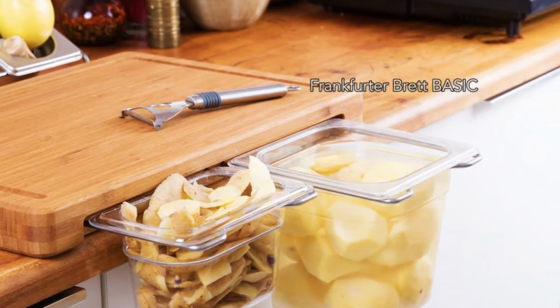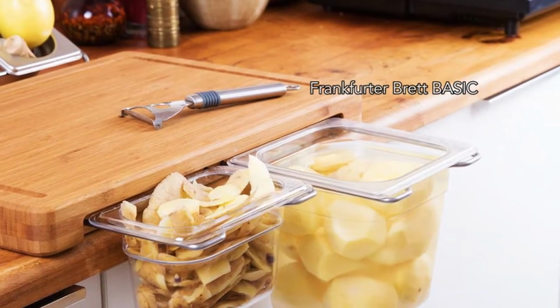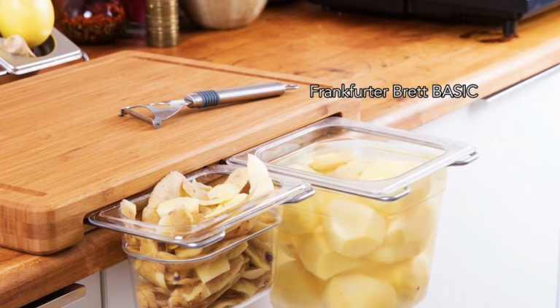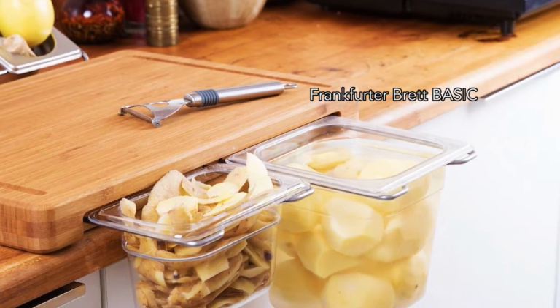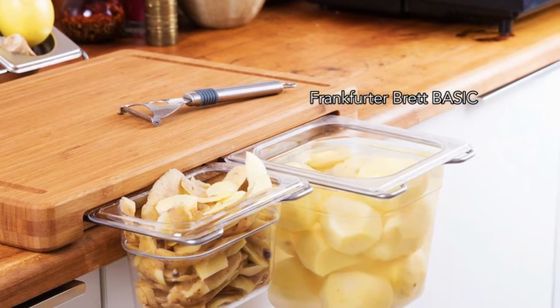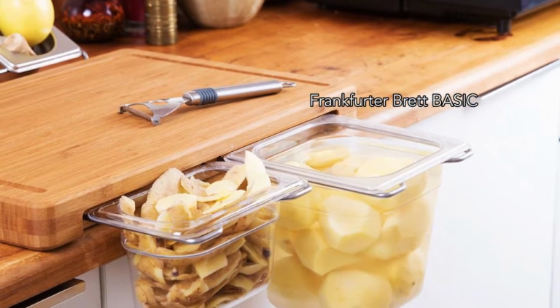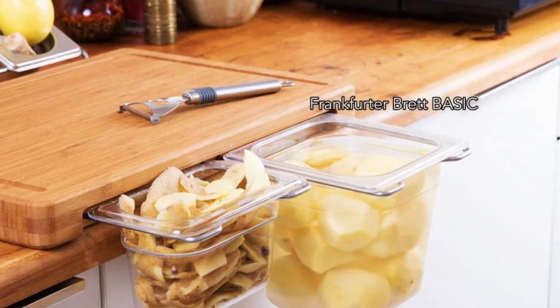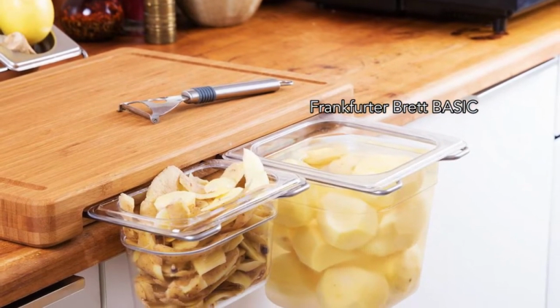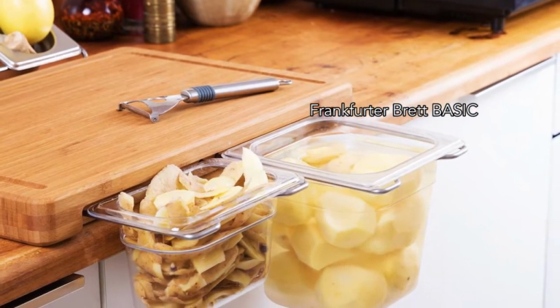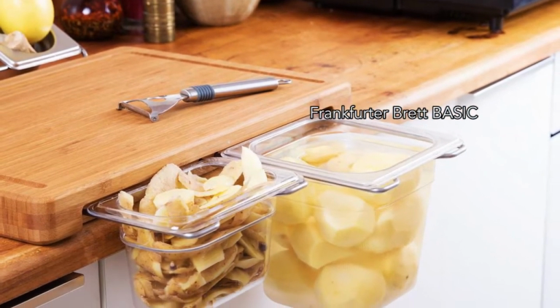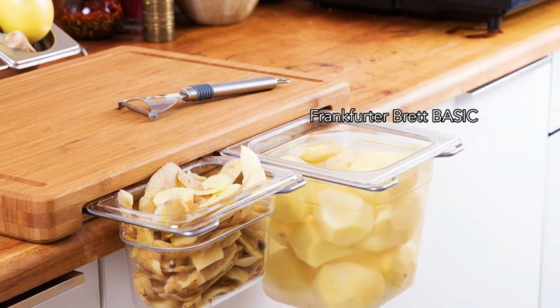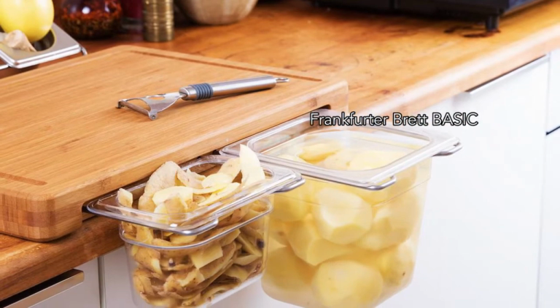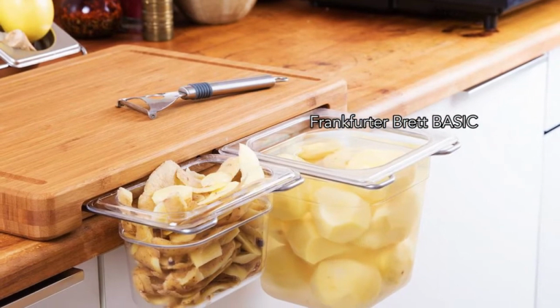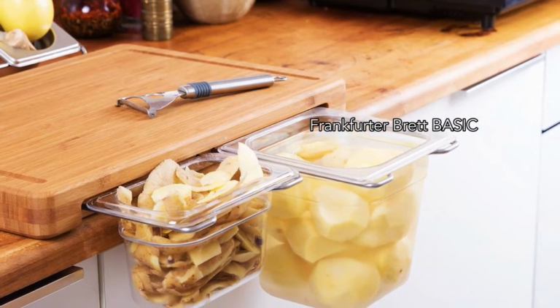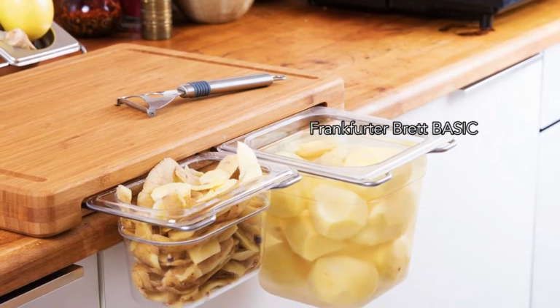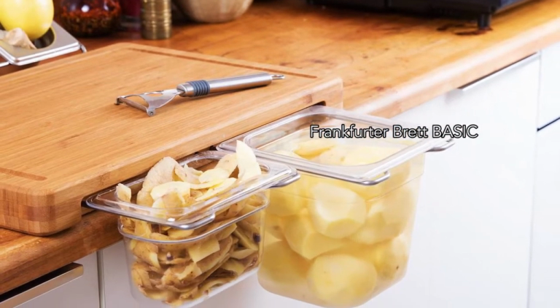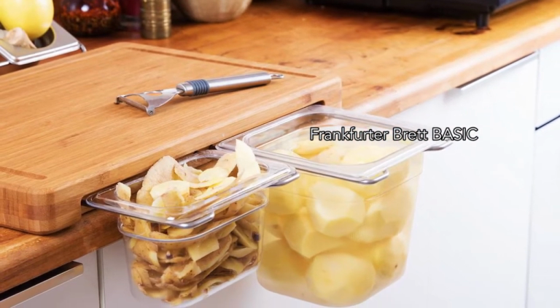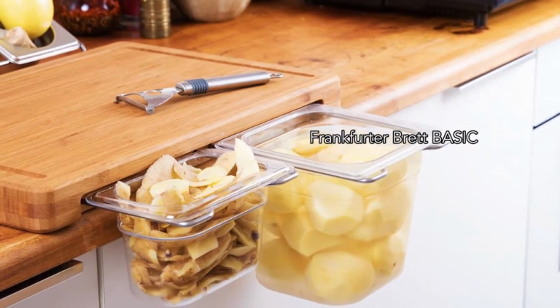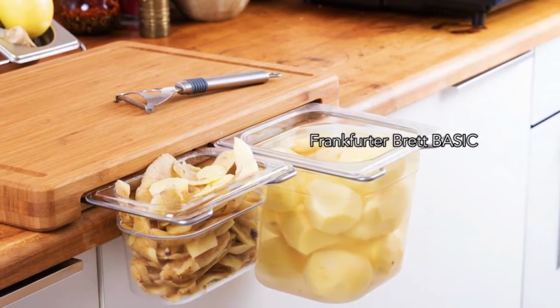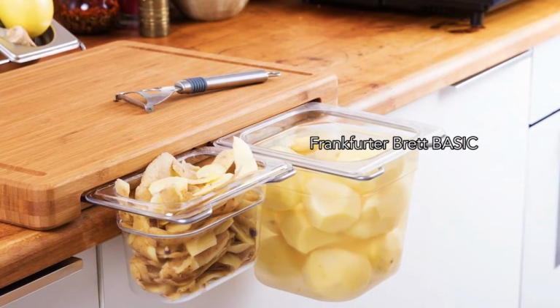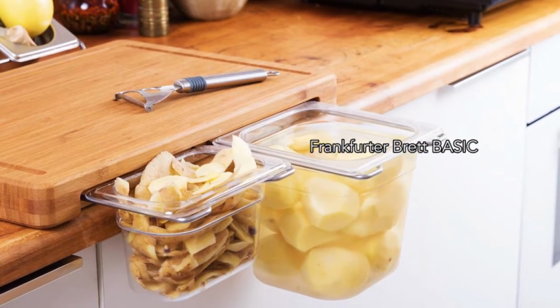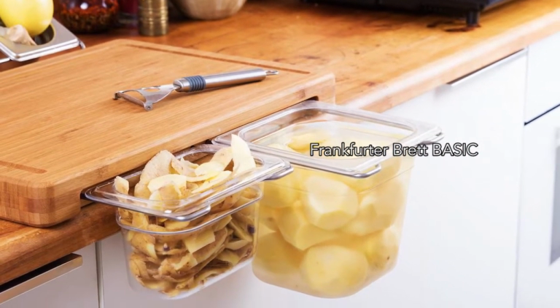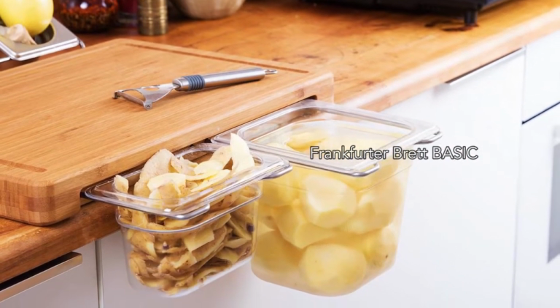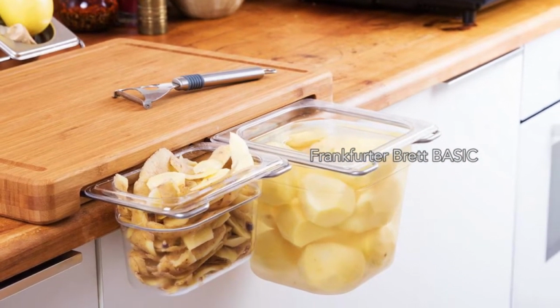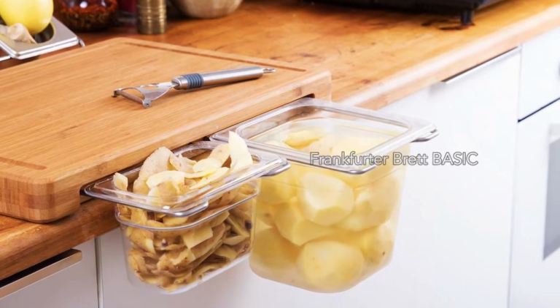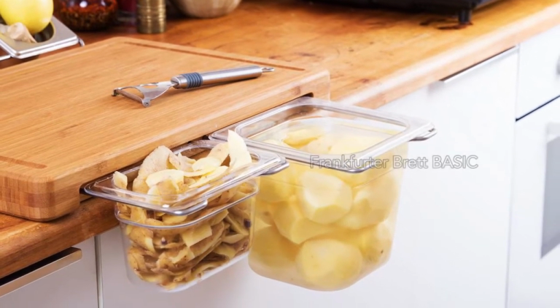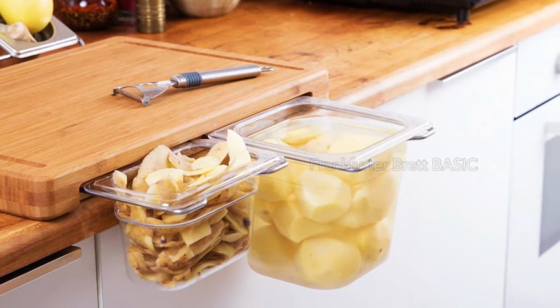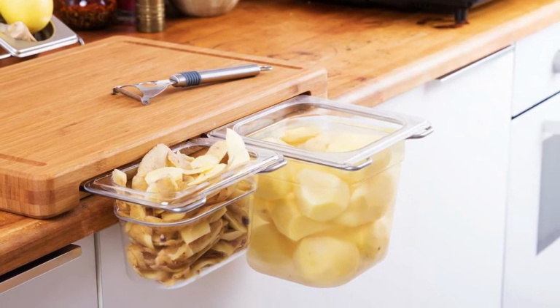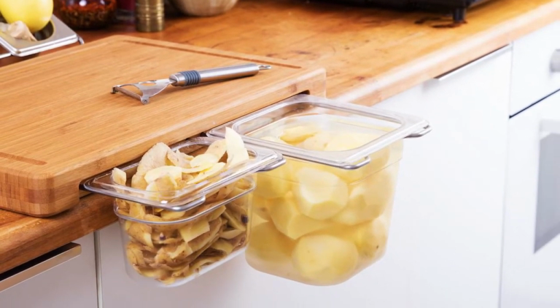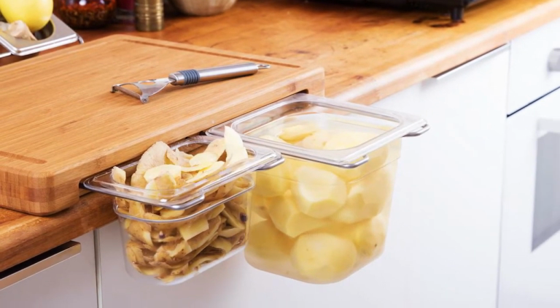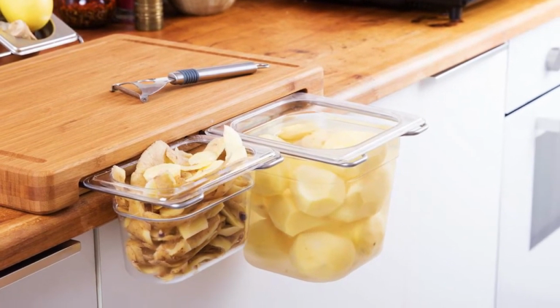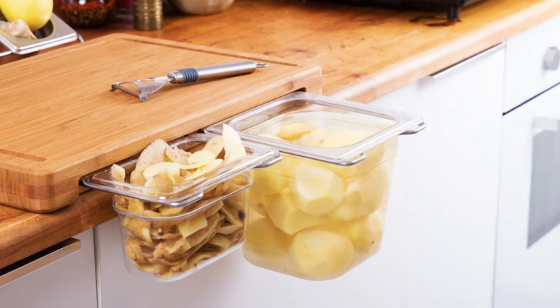Next is the Frankfurter Brett Basic Cutting Board. It's the perfect workbench for small kitchens.